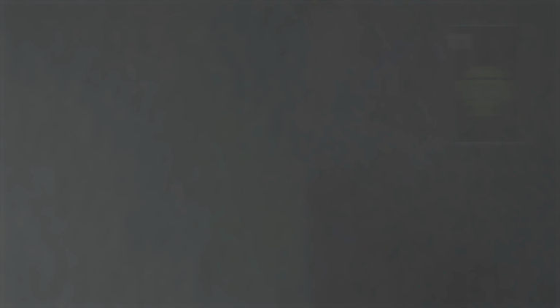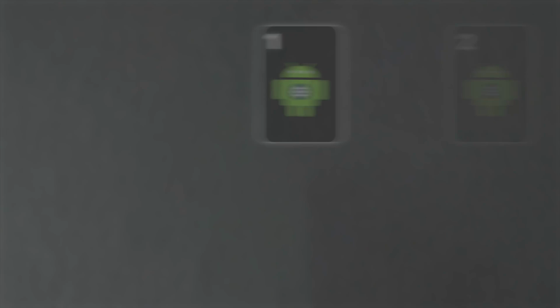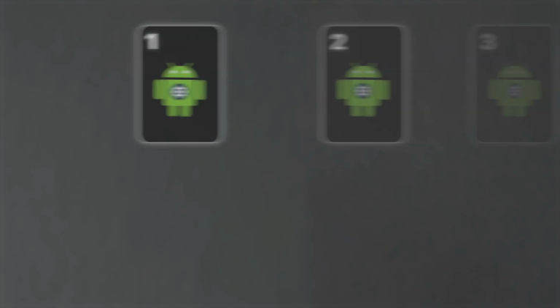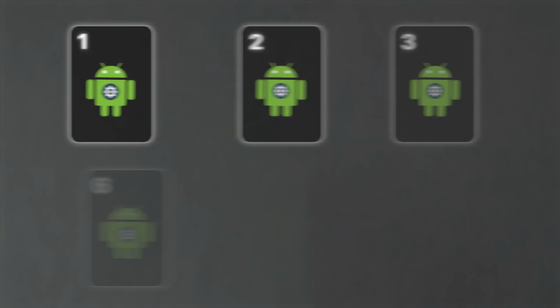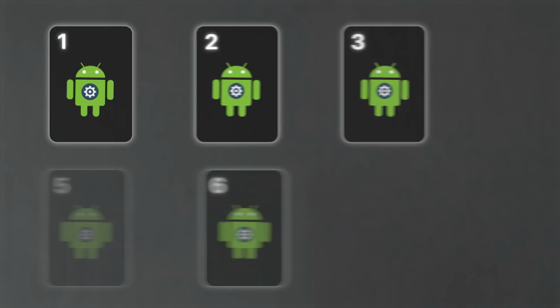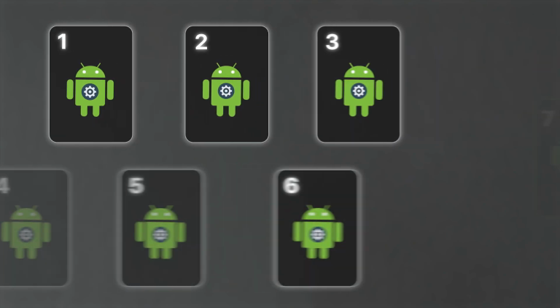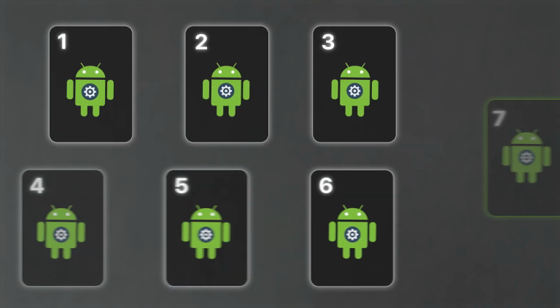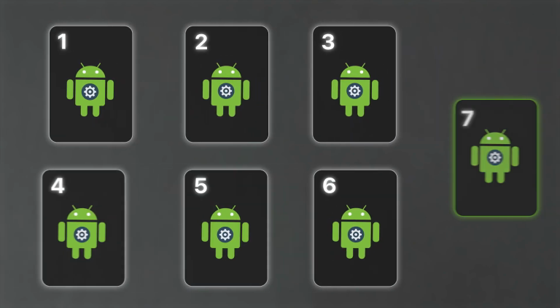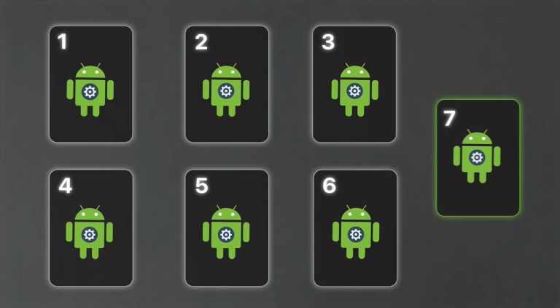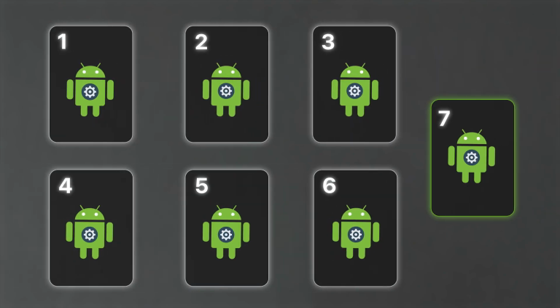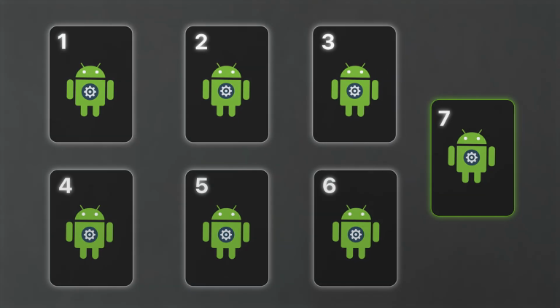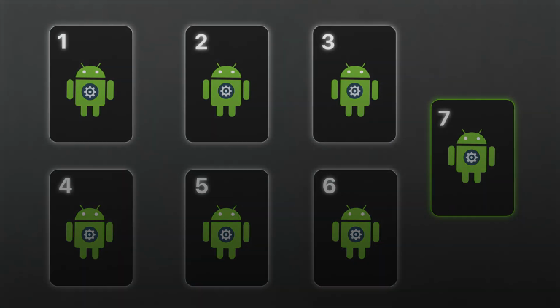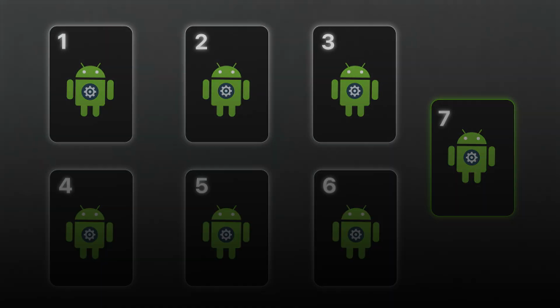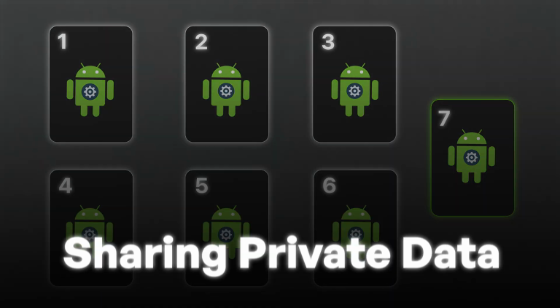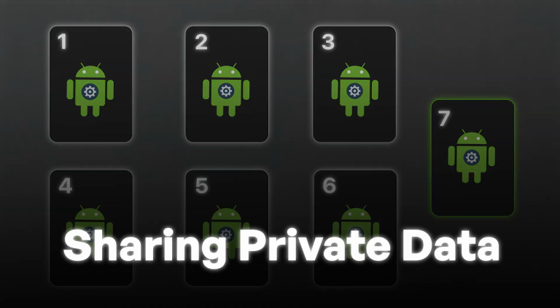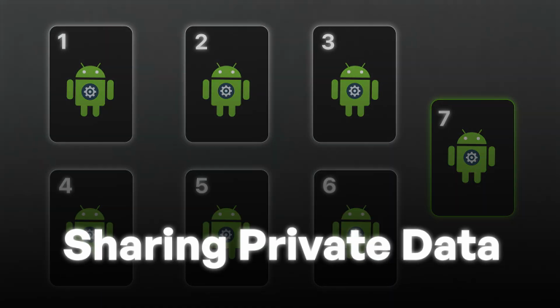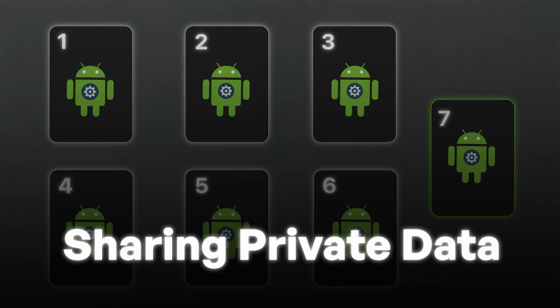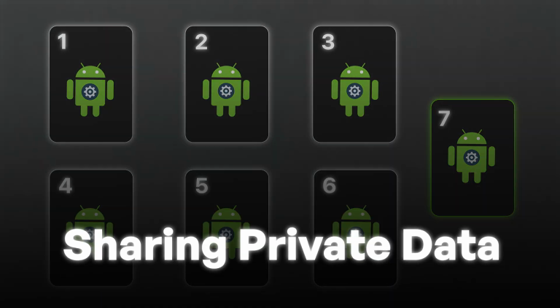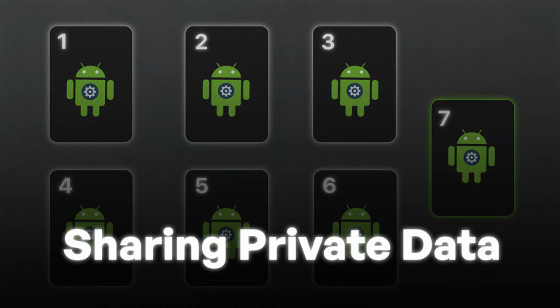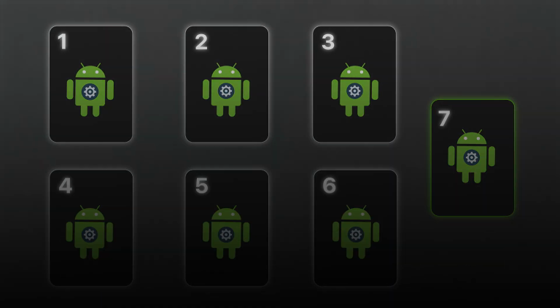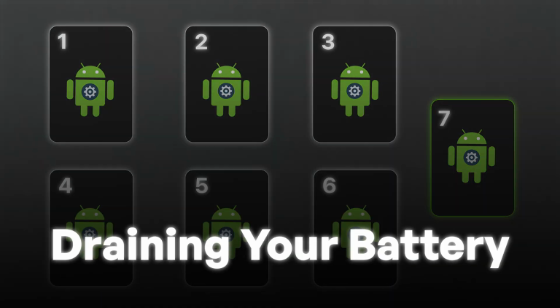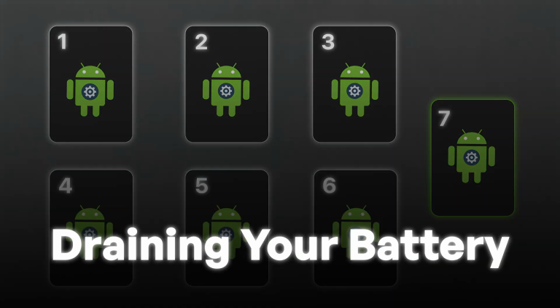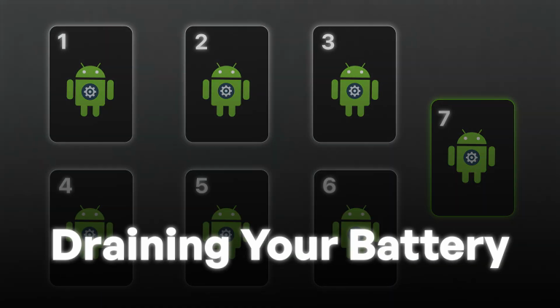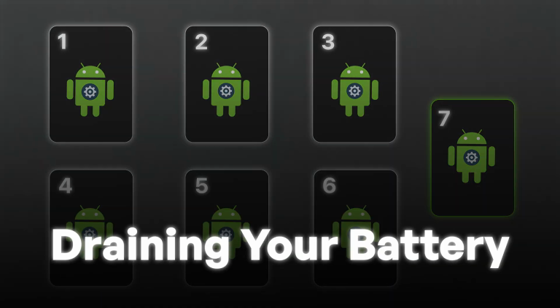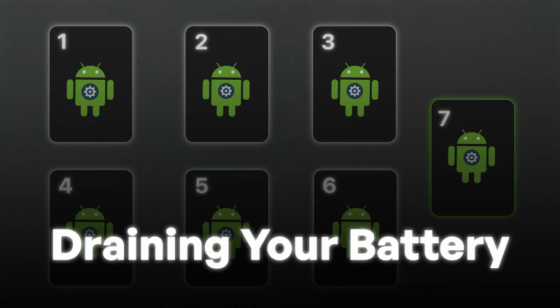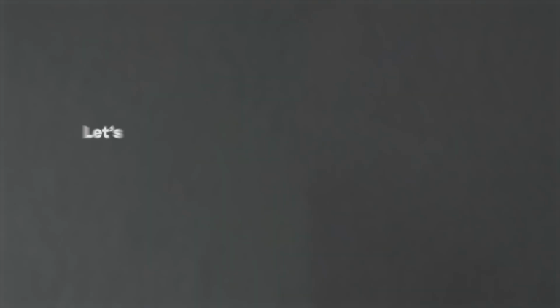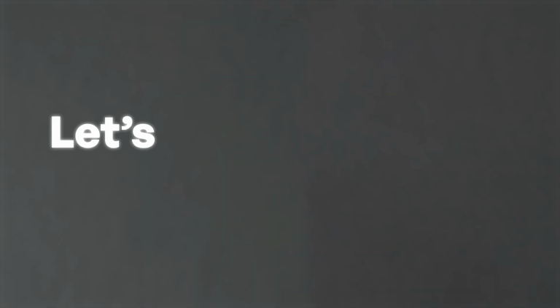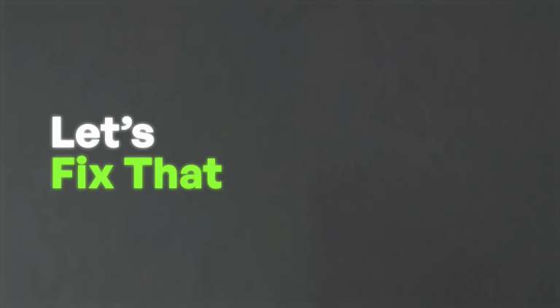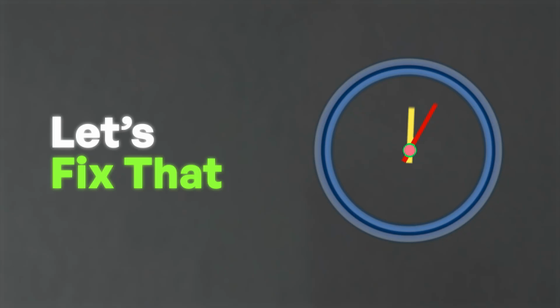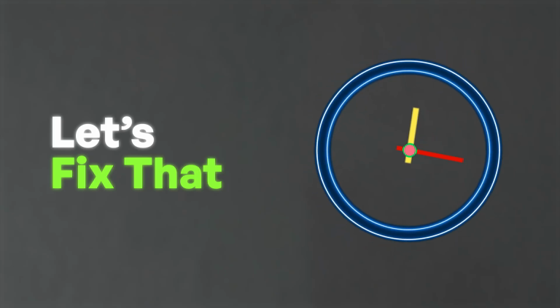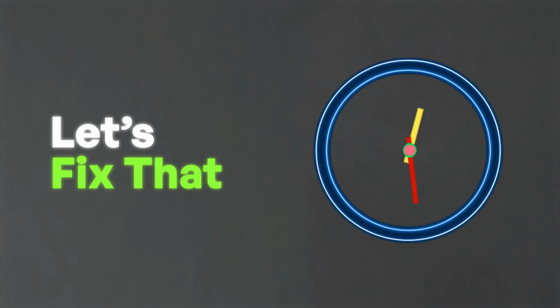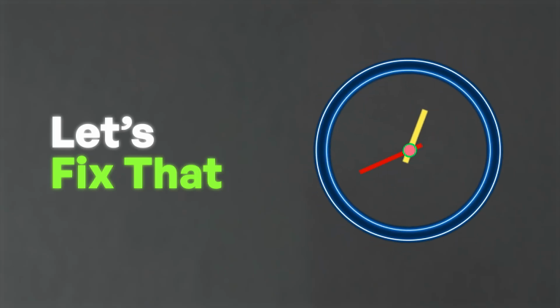These seven Android settings are silently sharing private data and draining your battery. Let's fix that in minutes.